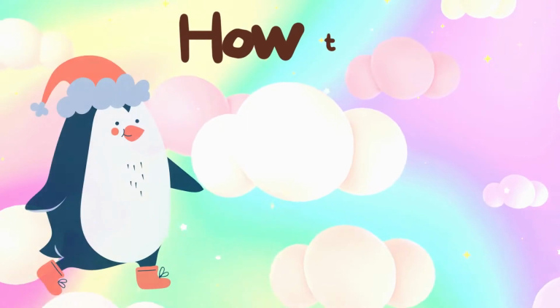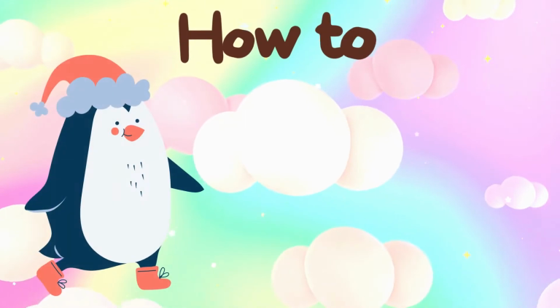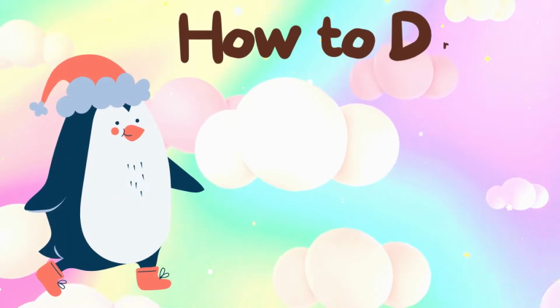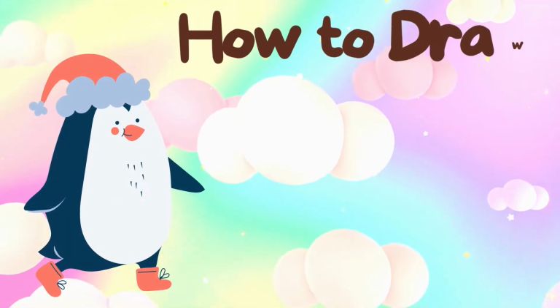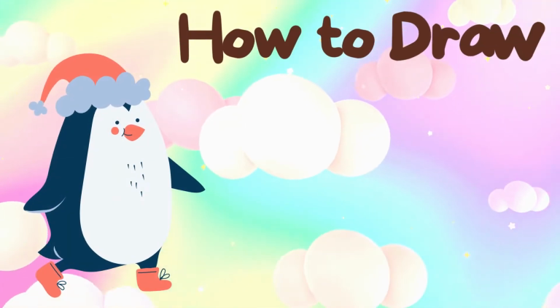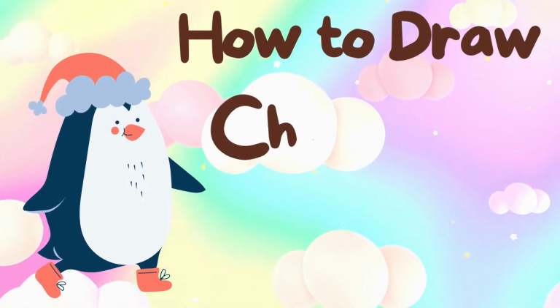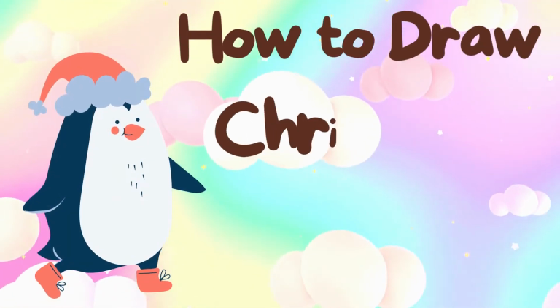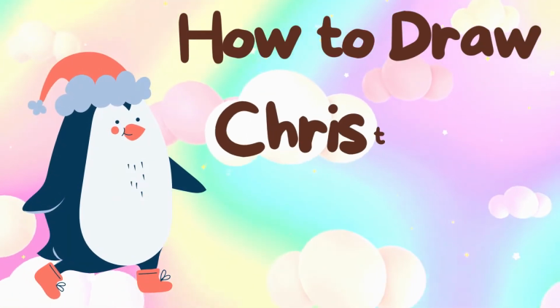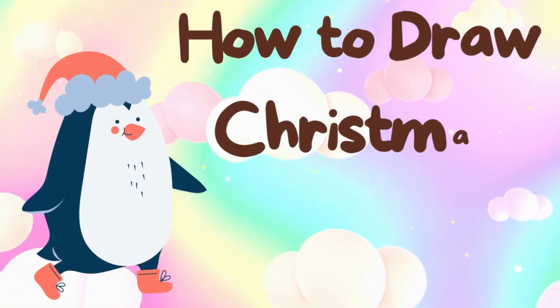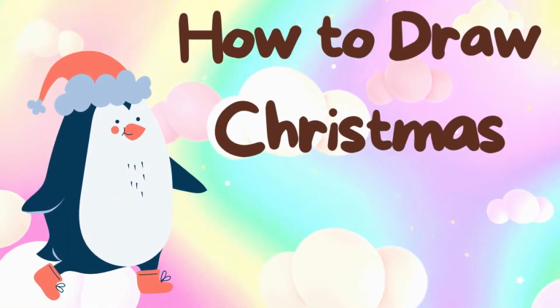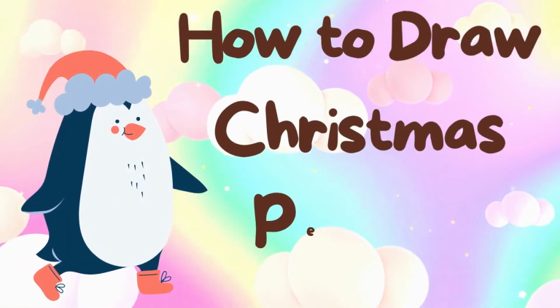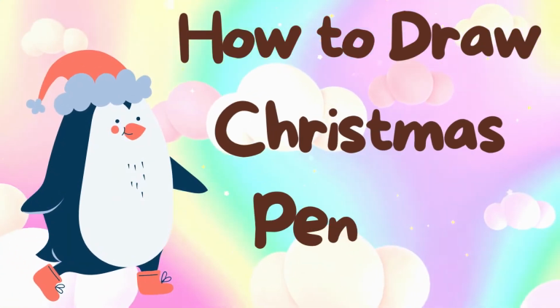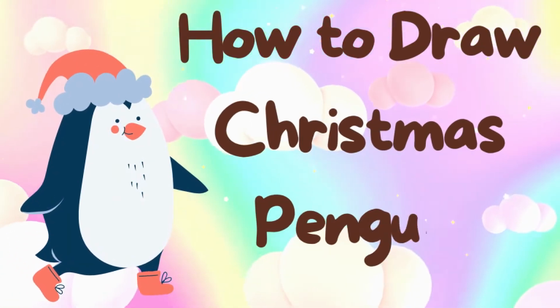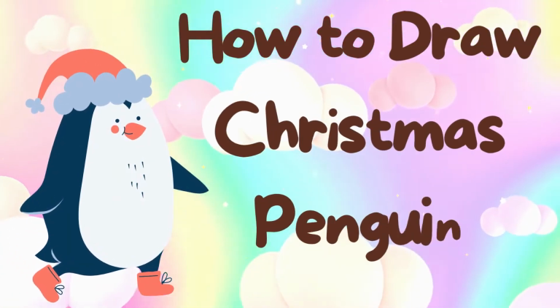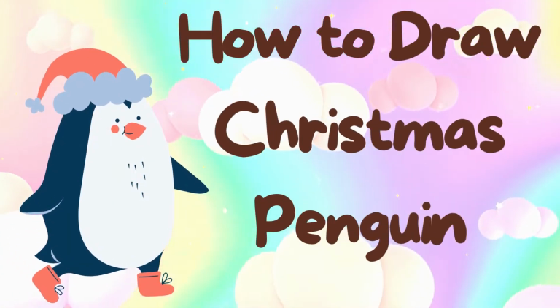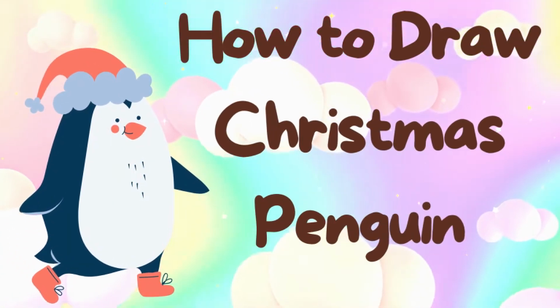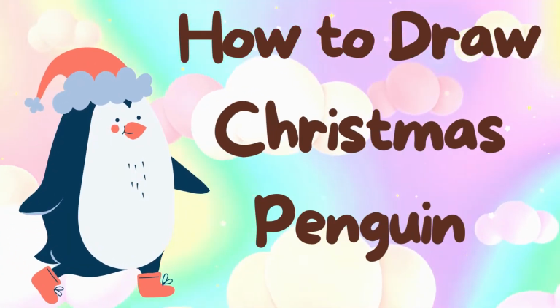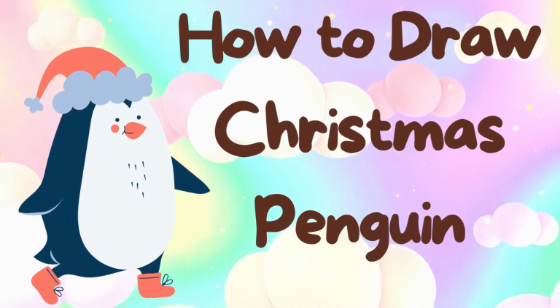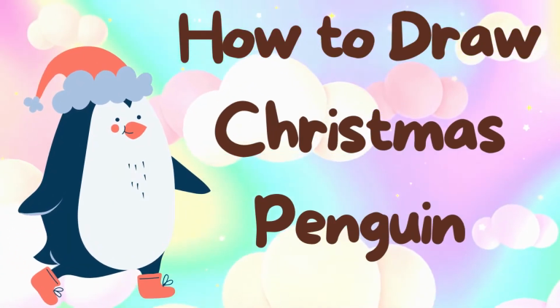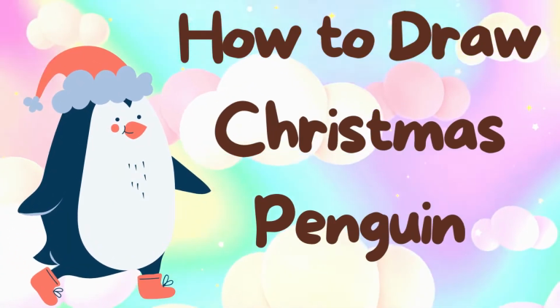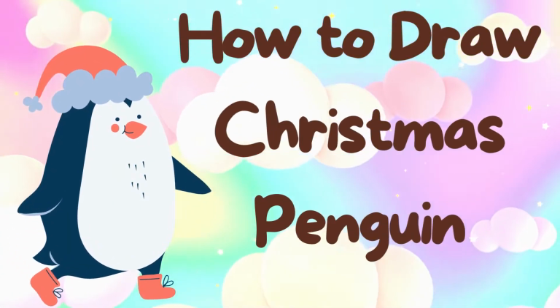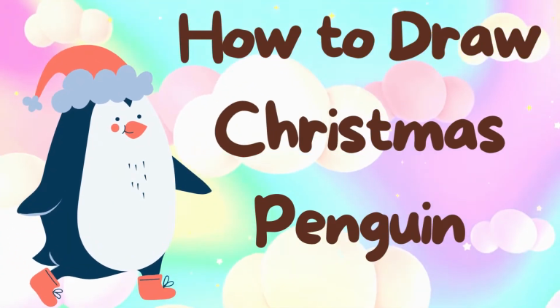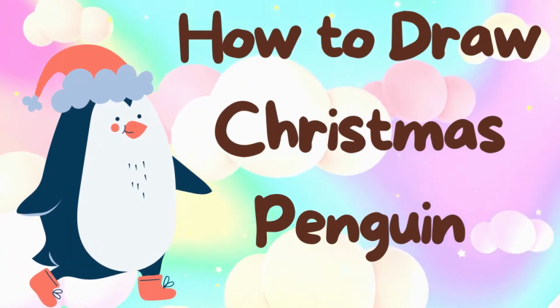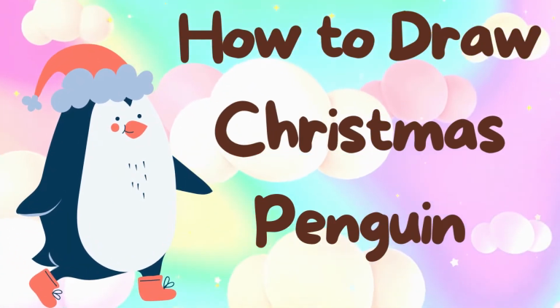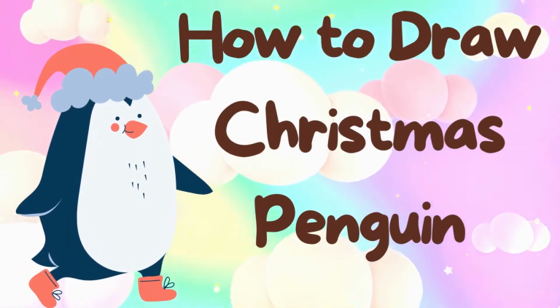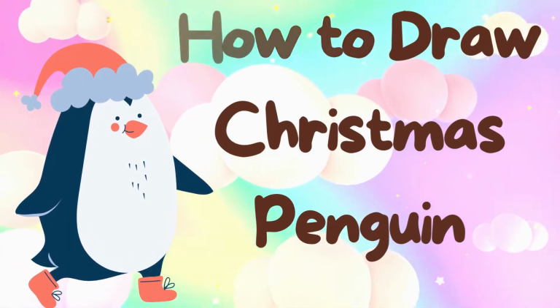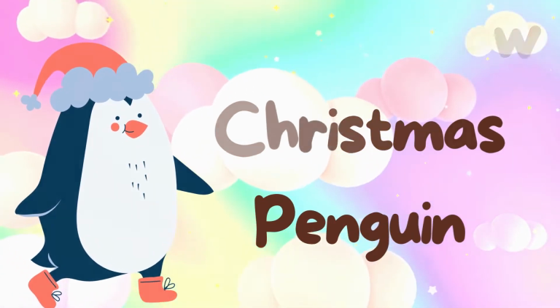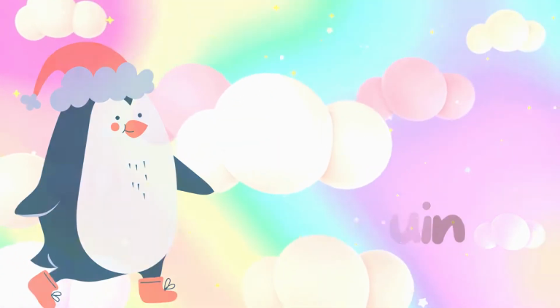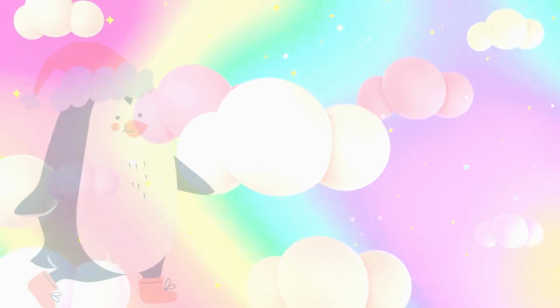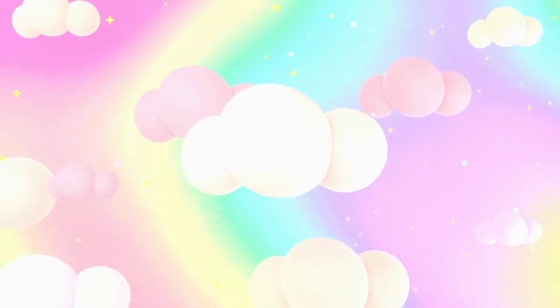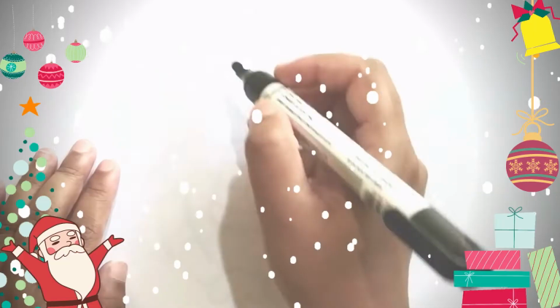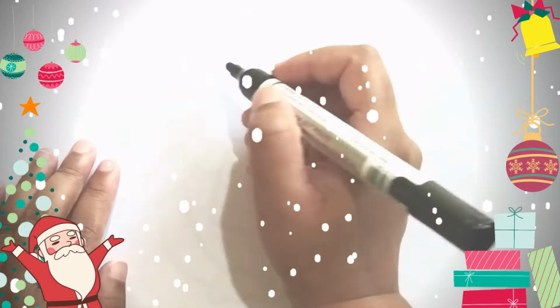Hello kids! In this video, let us learn how to draw Christmas penguins.